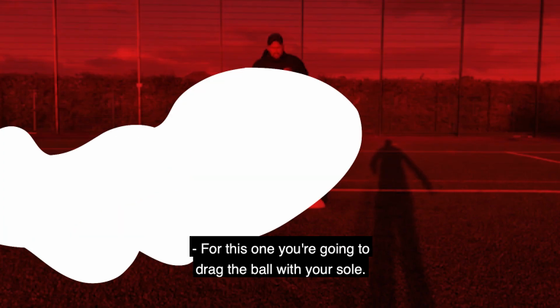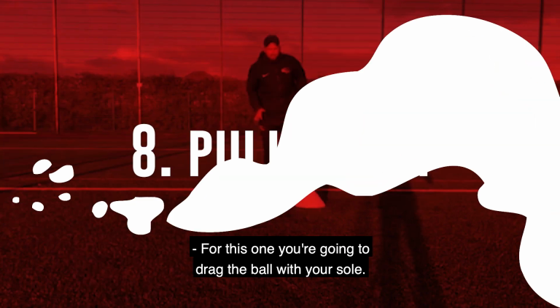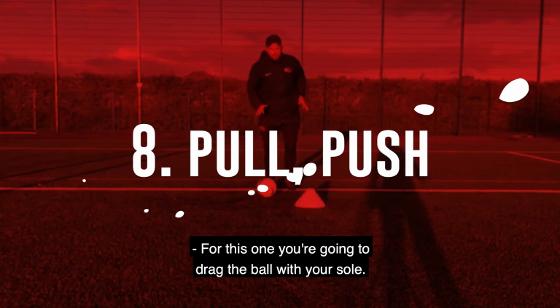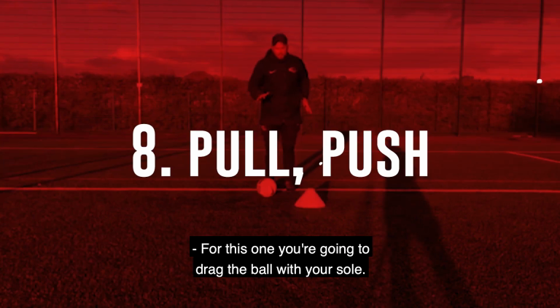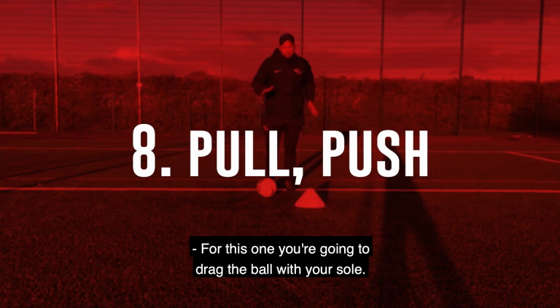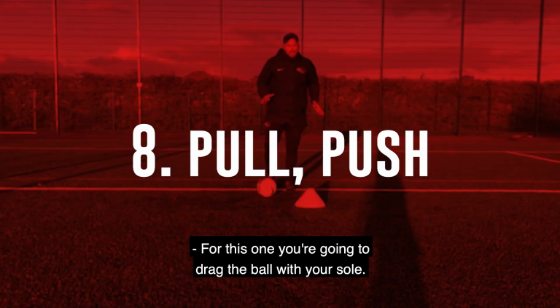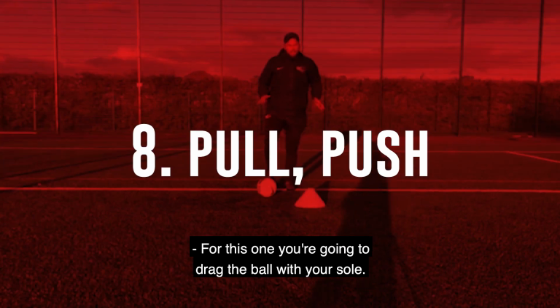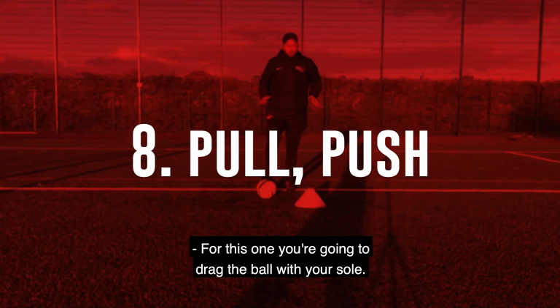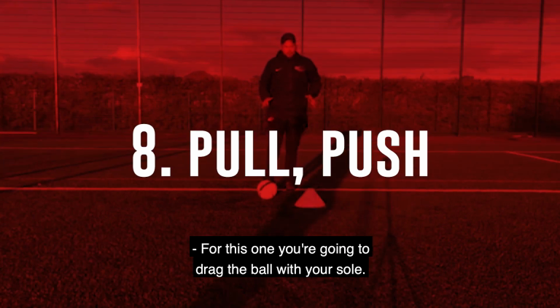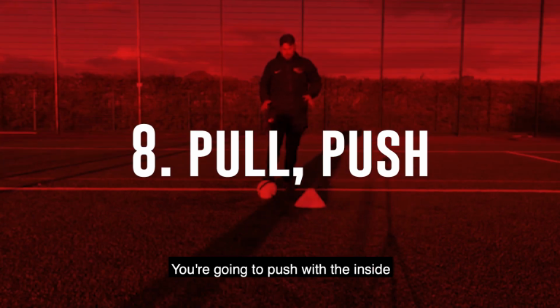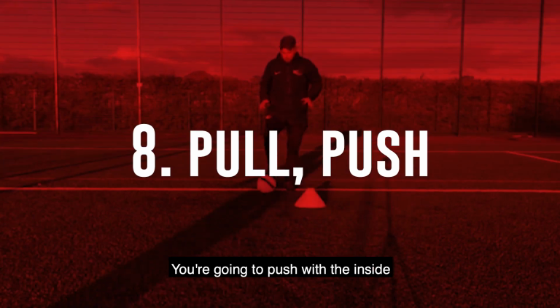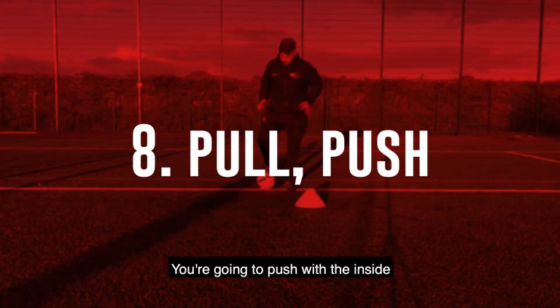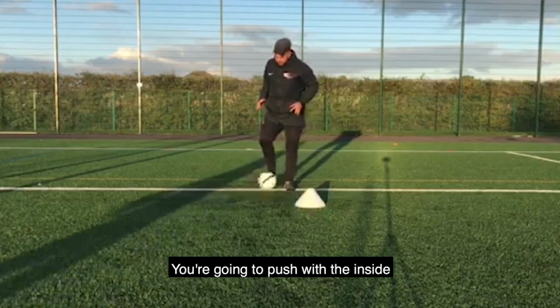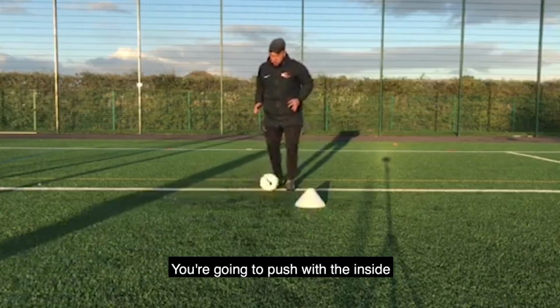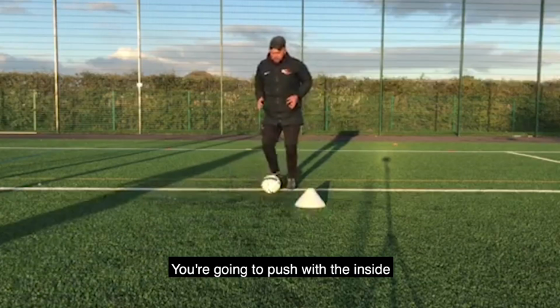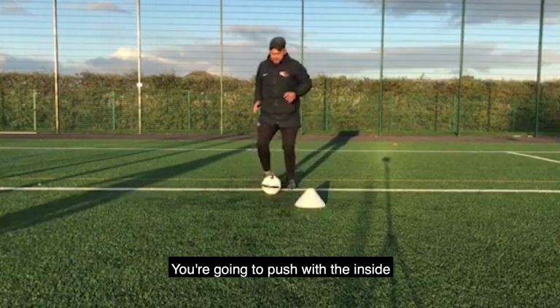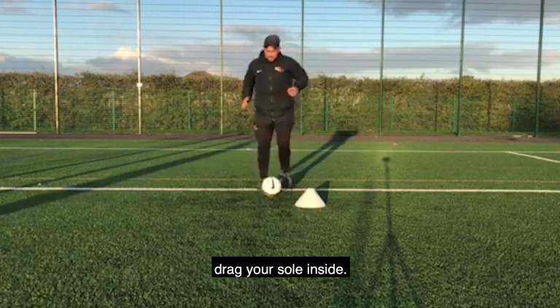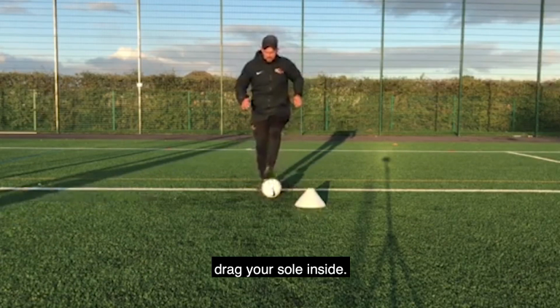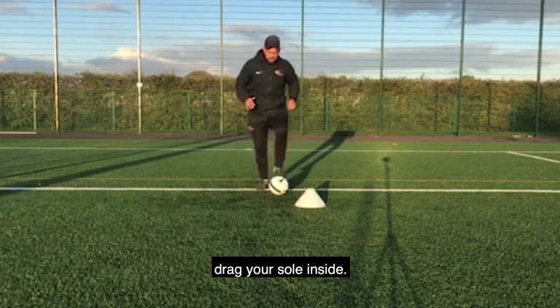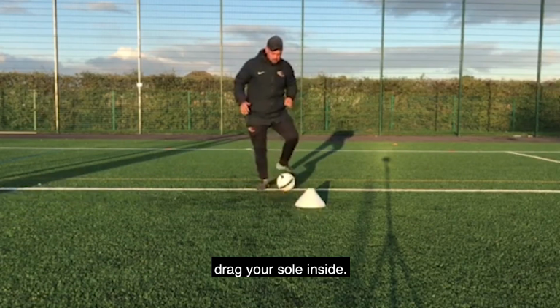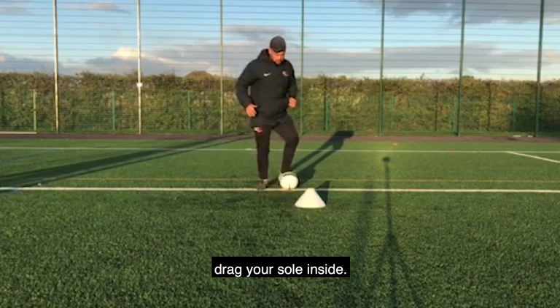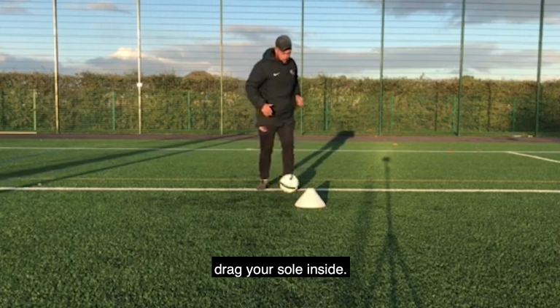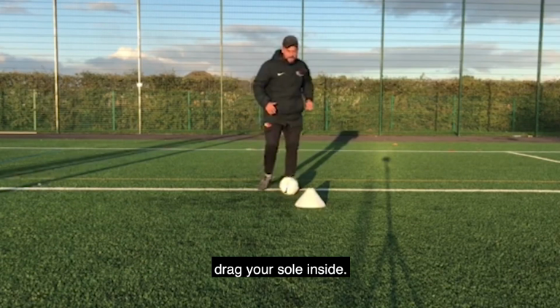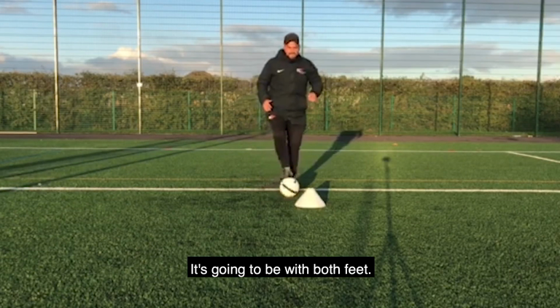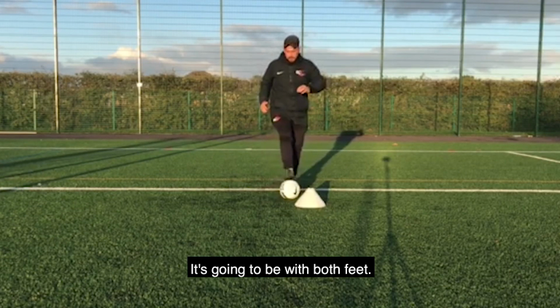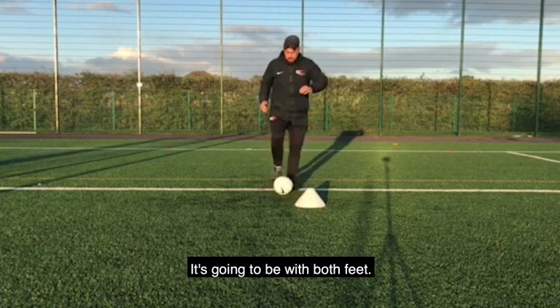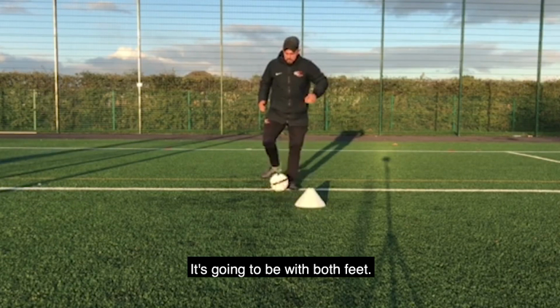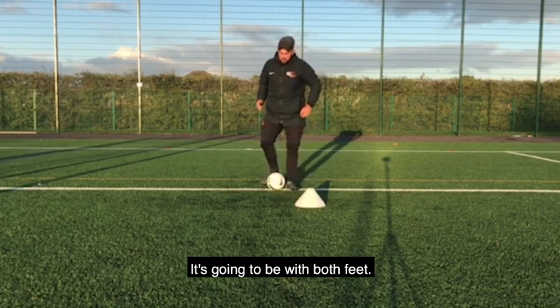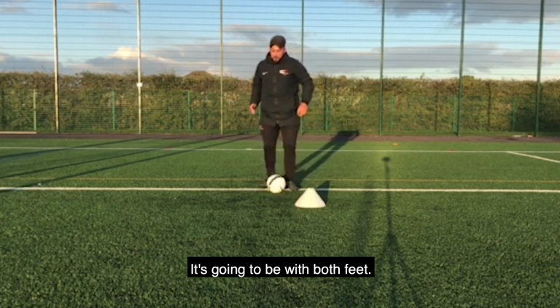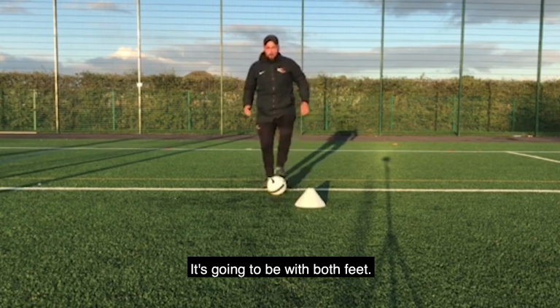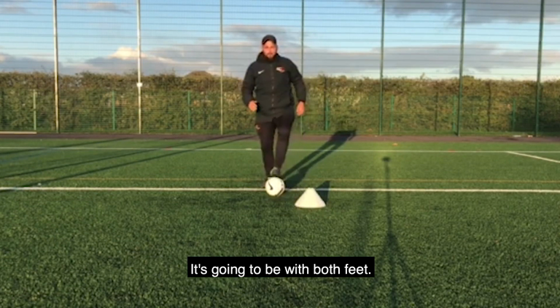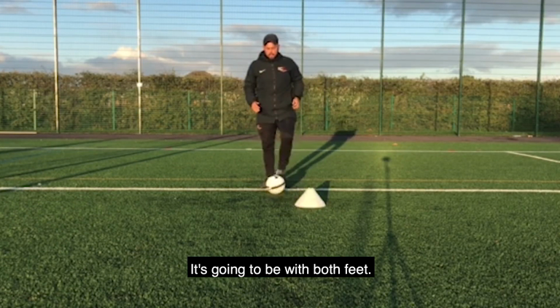This one, you're going to drag the ball with your sole, you're going to push with the inside. Drag with your sole, inside. It's going to be with both feet.